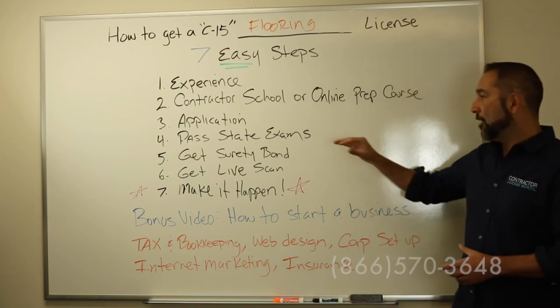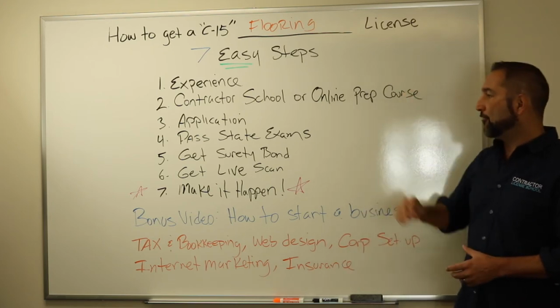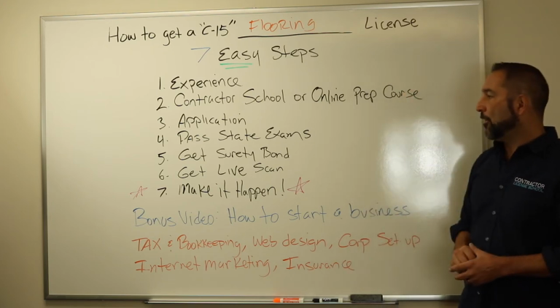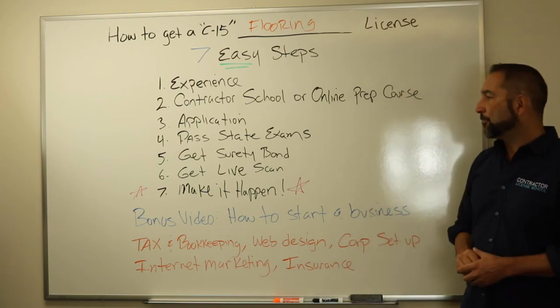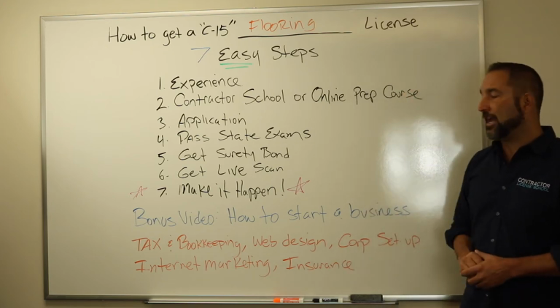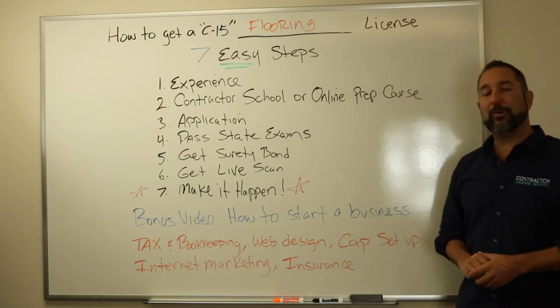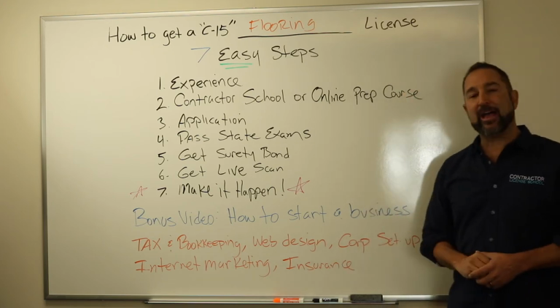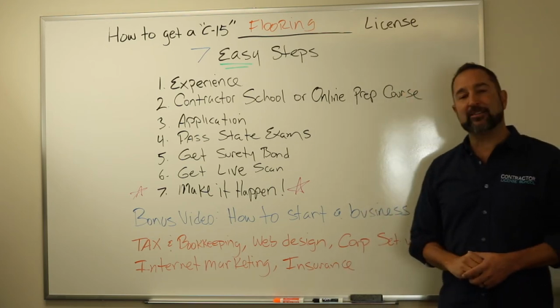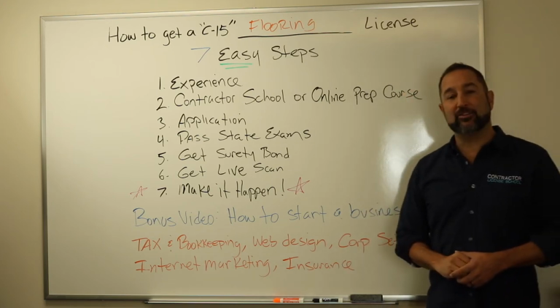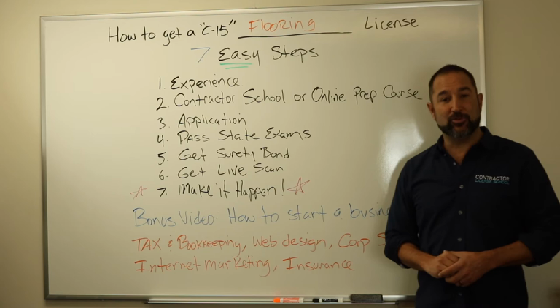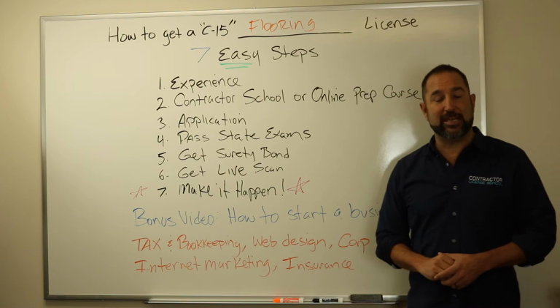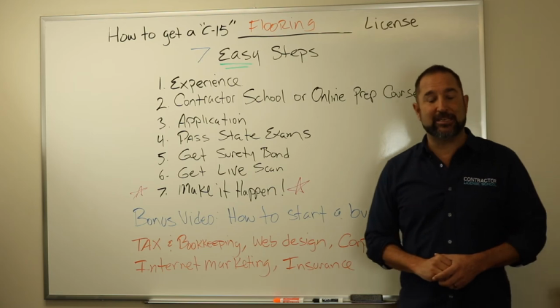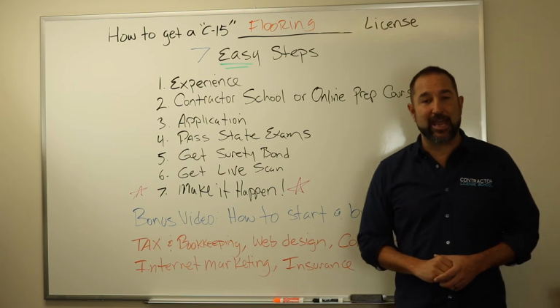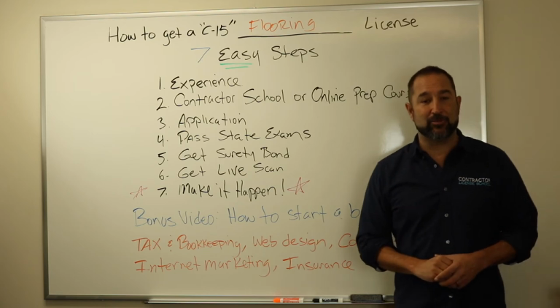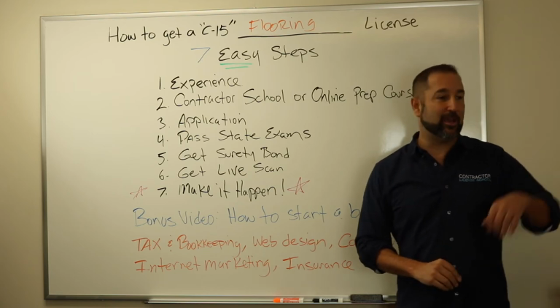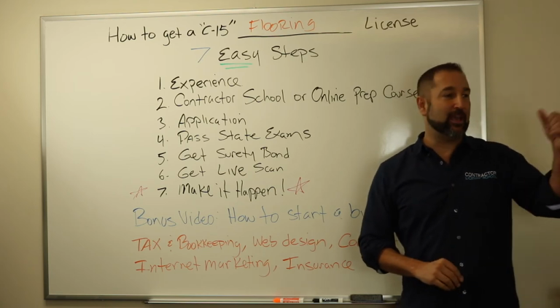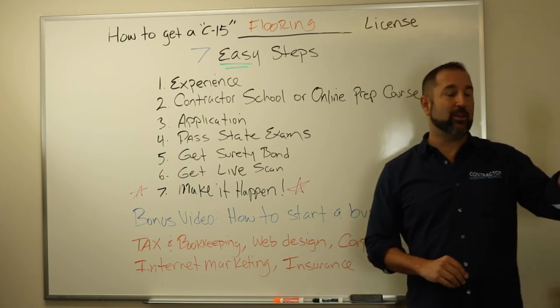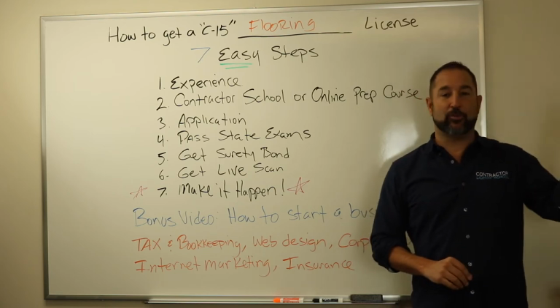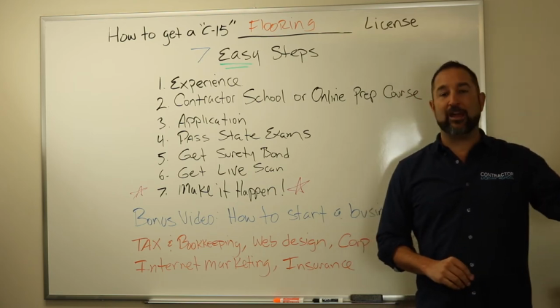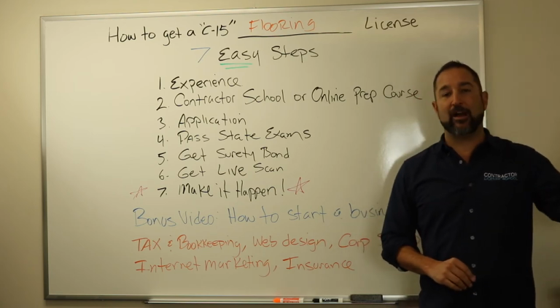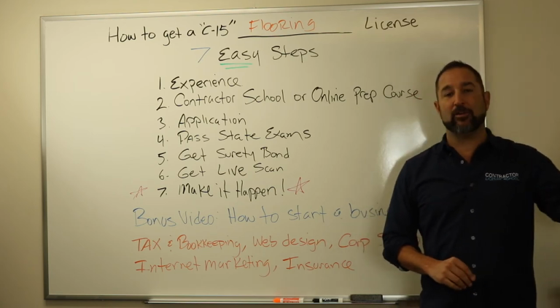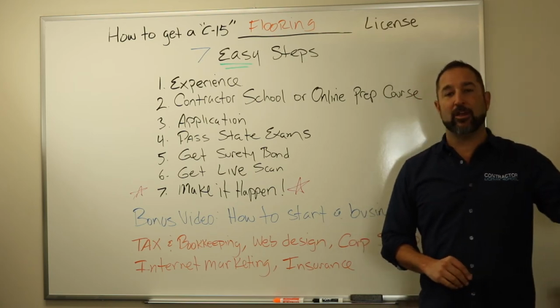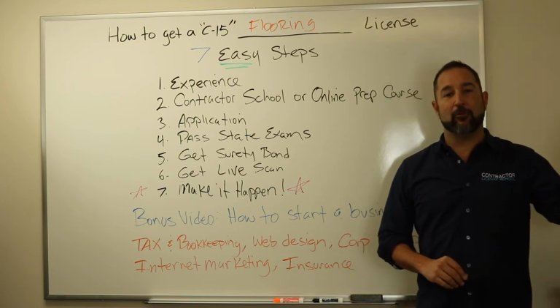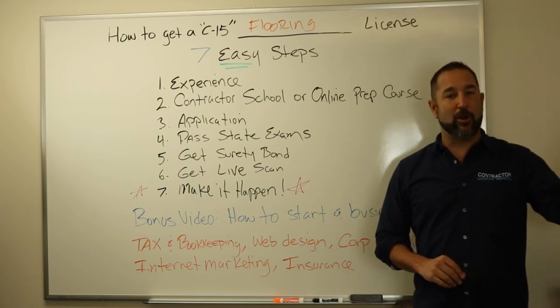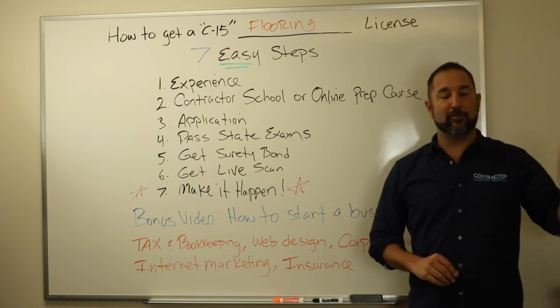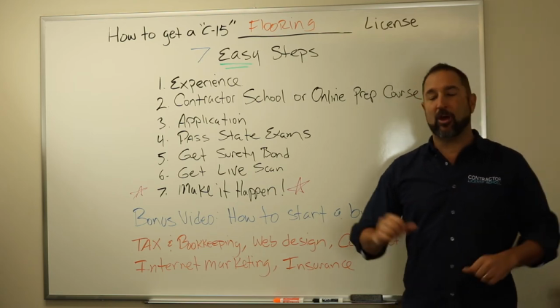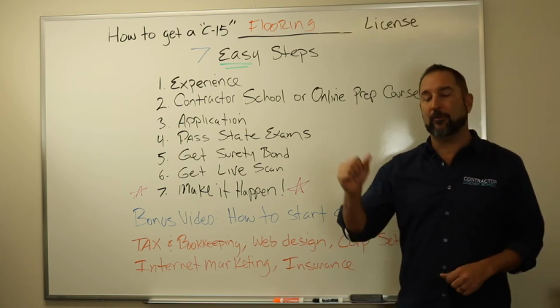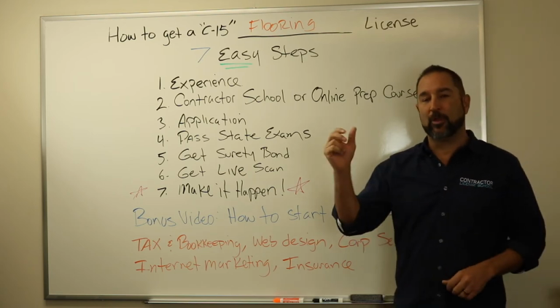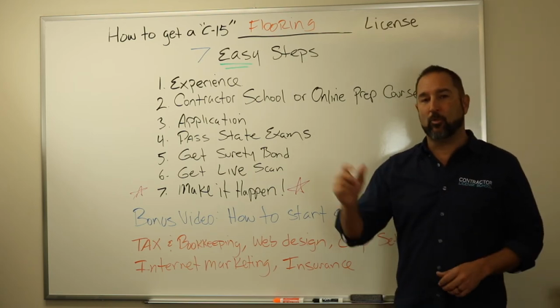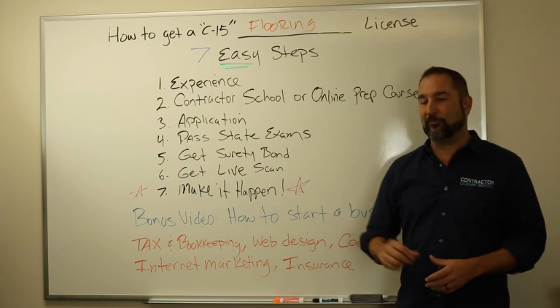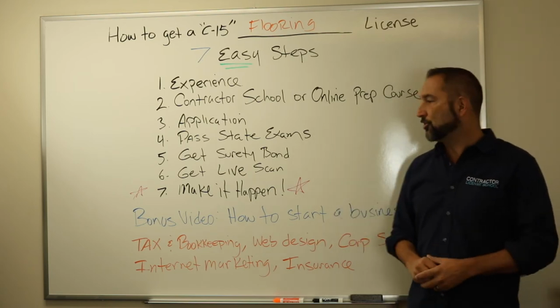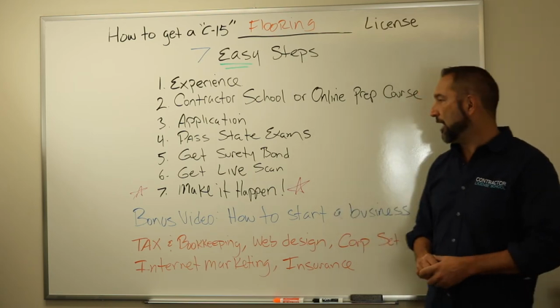Number four, you got to pass the two state exams. Three and a half hours each — one for the law, one for the trade.